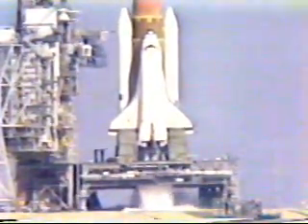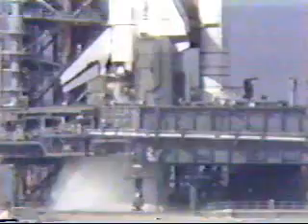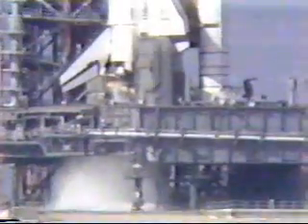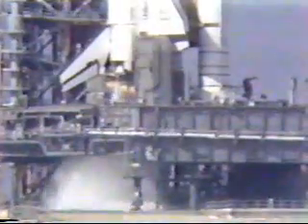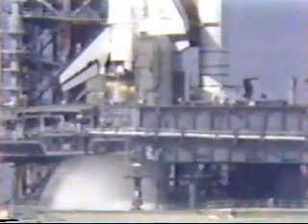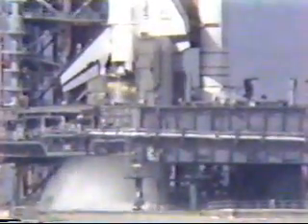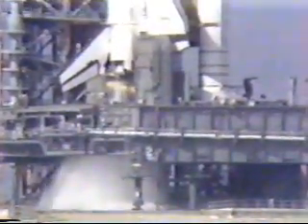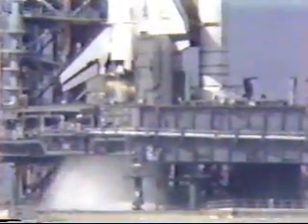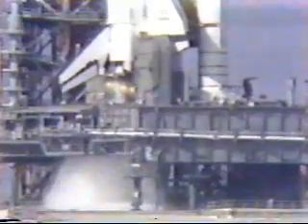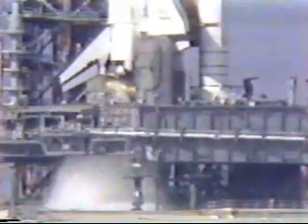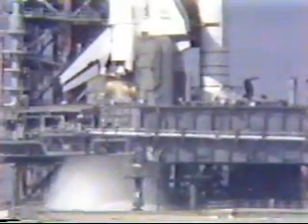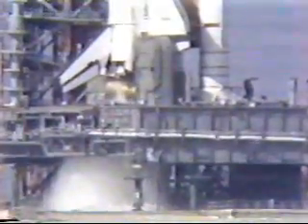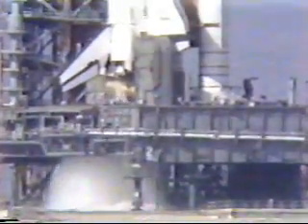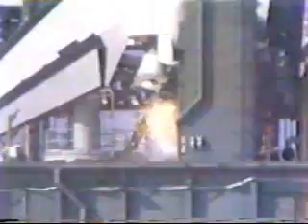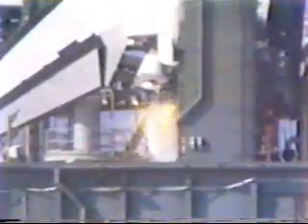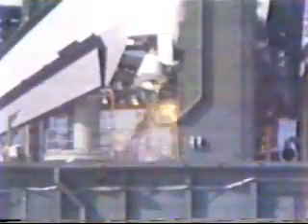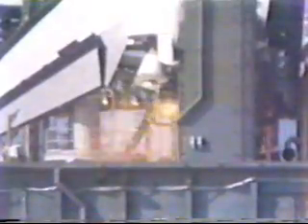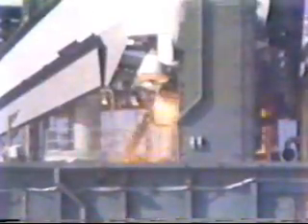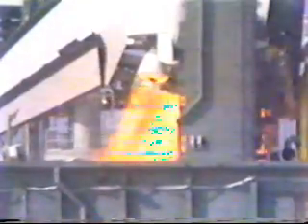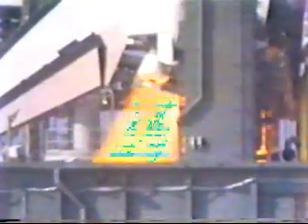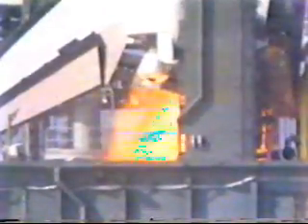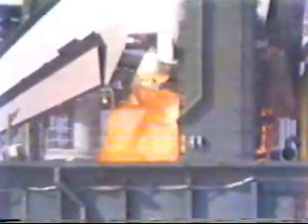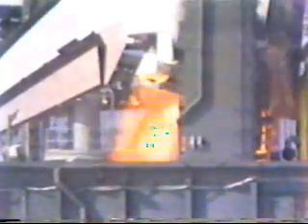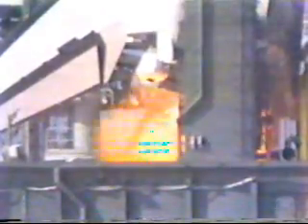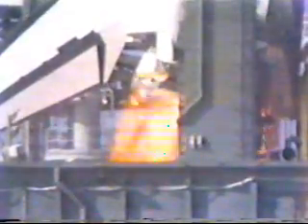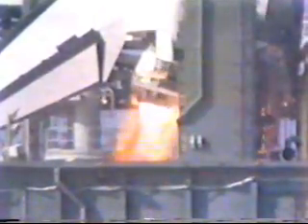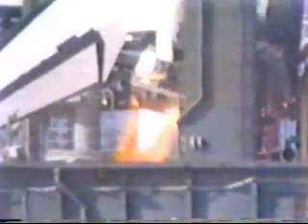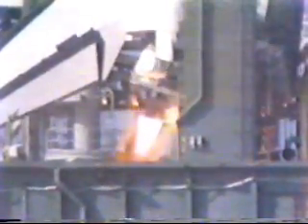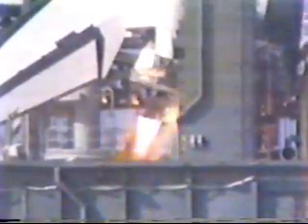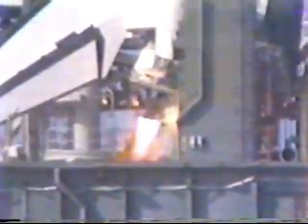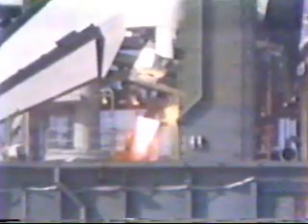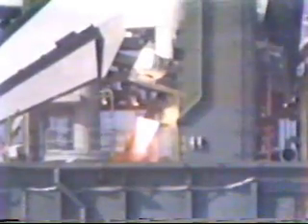T-minus 10, go for main engine start. Hydrogen burn igniters are active. We have engine start on the first main engine.